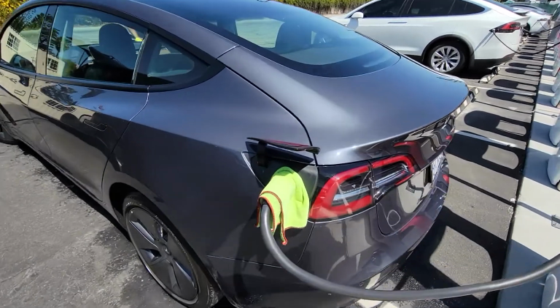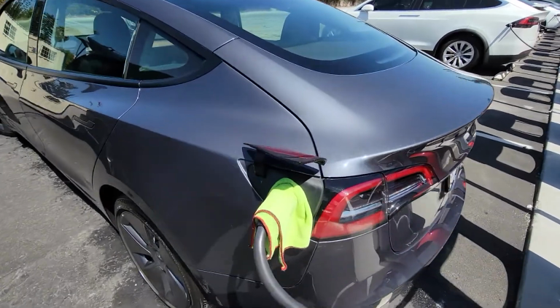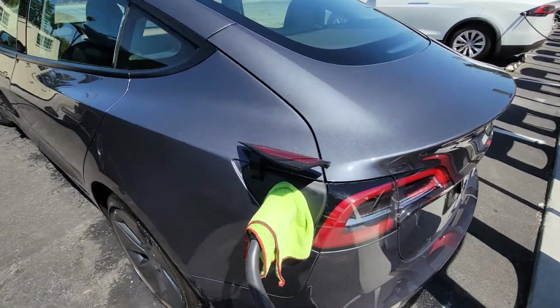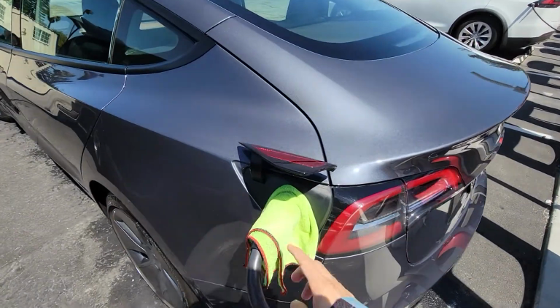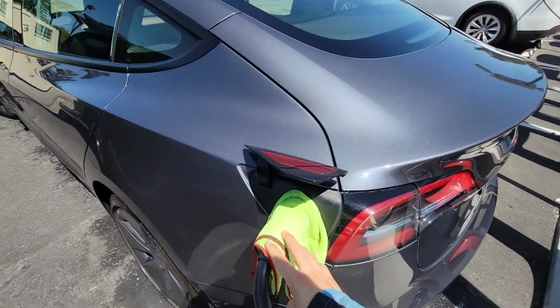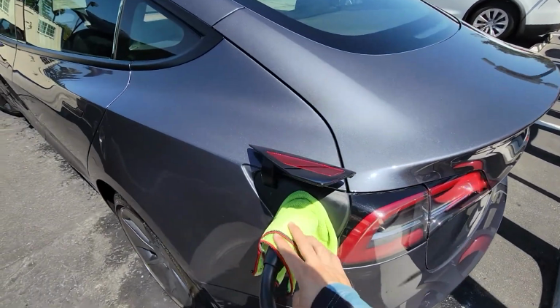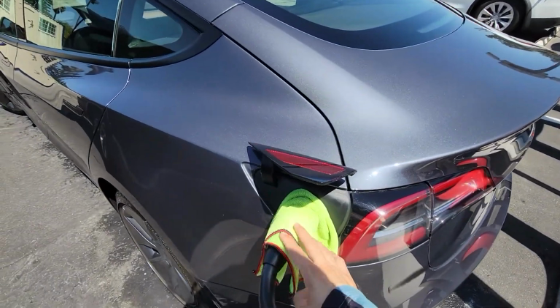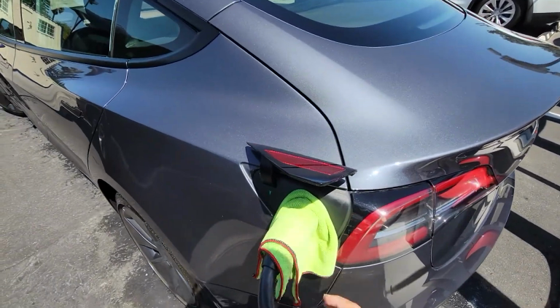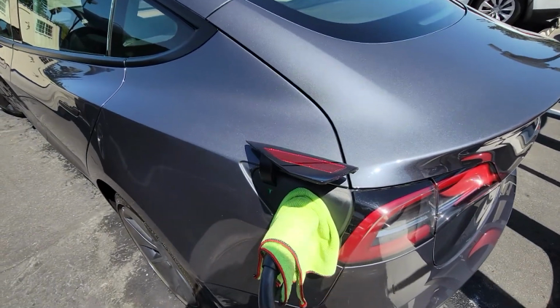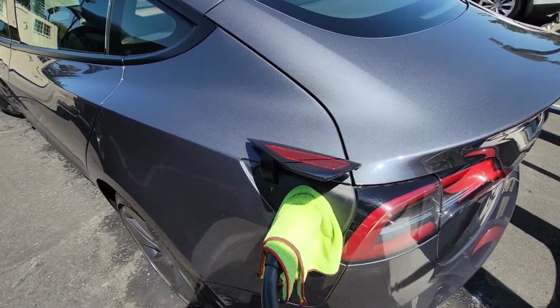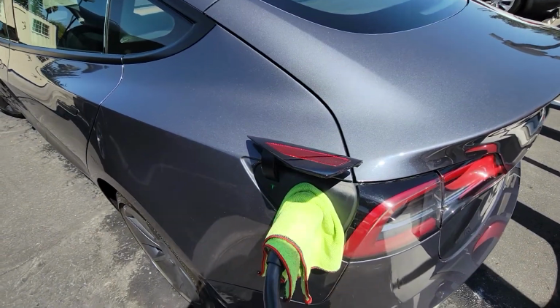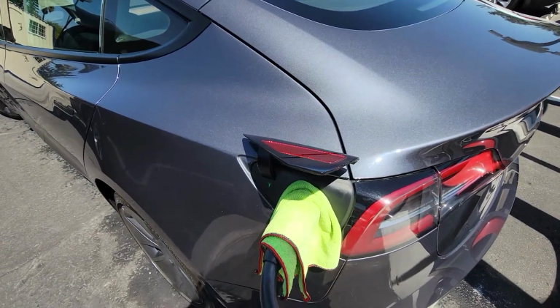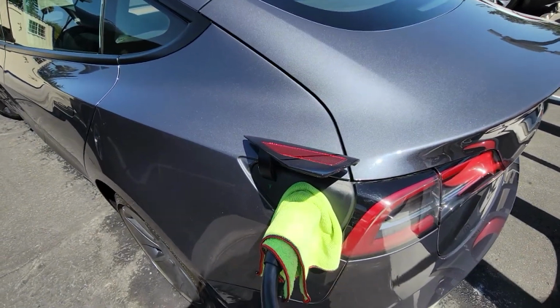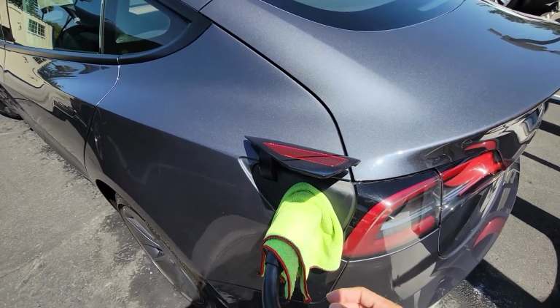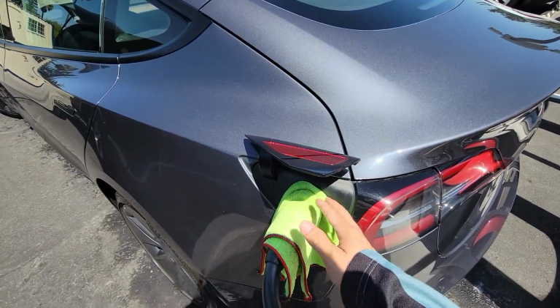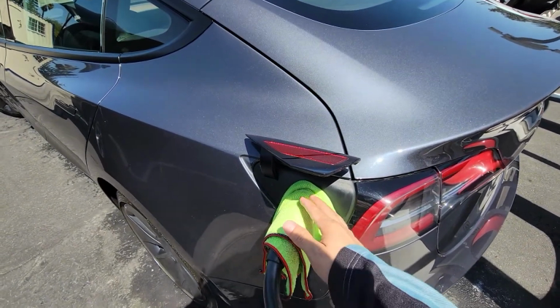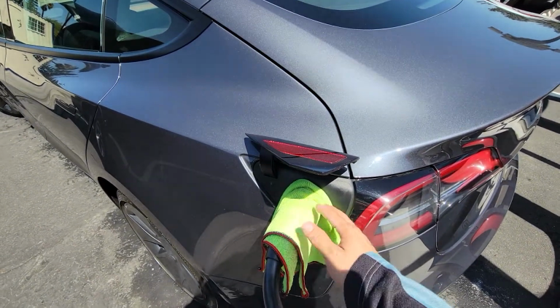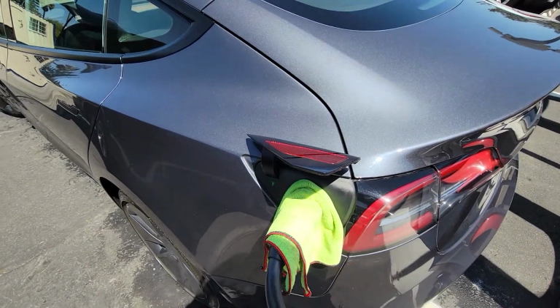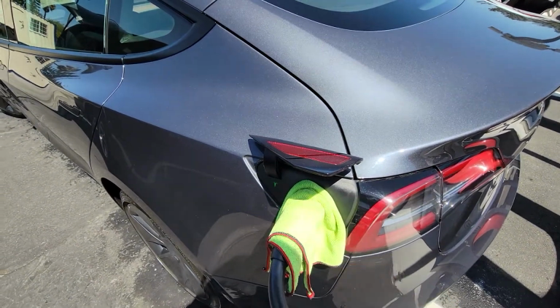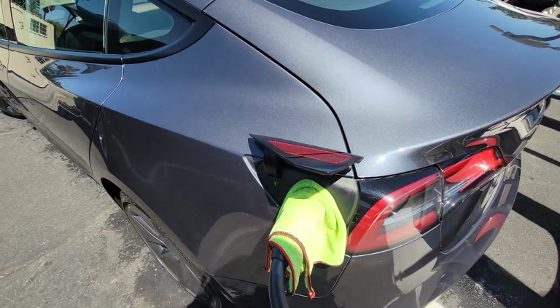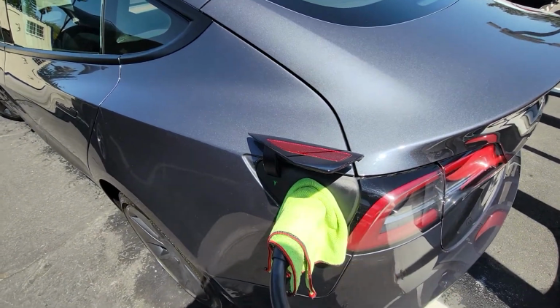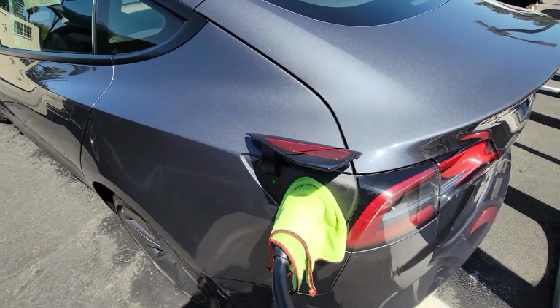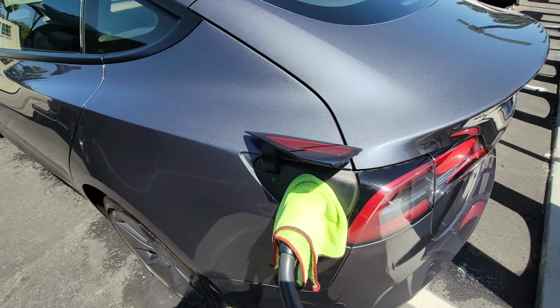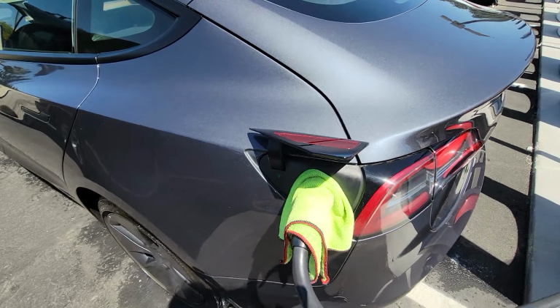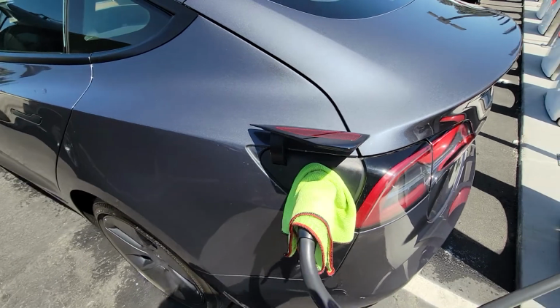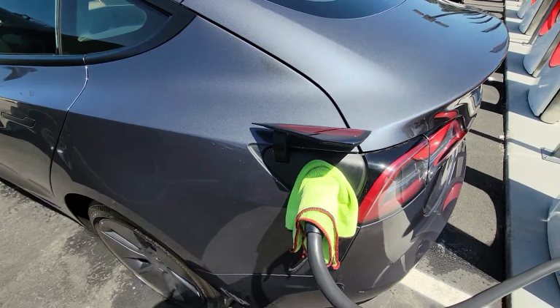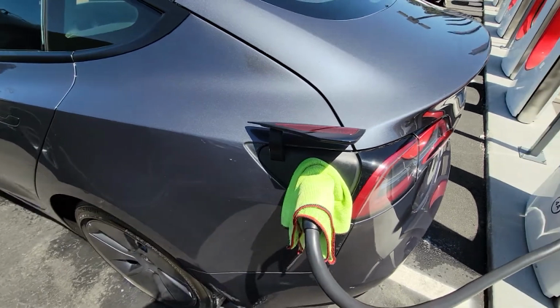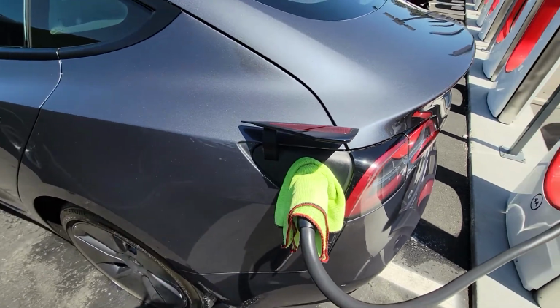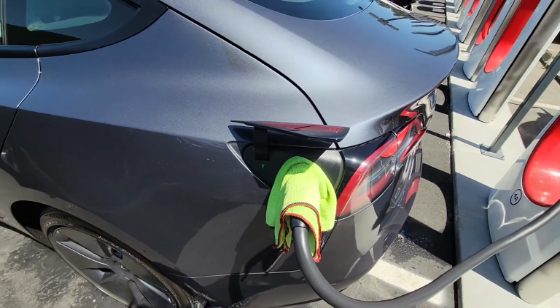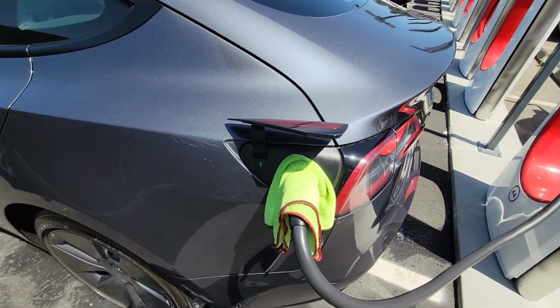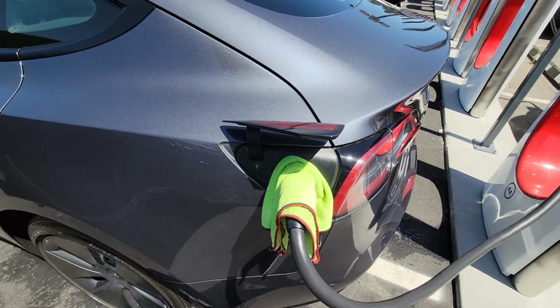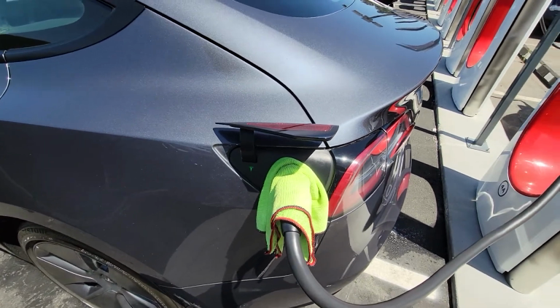He put a rag right here just to be safe, but obviously he doesn't spray directly onto the charging port.